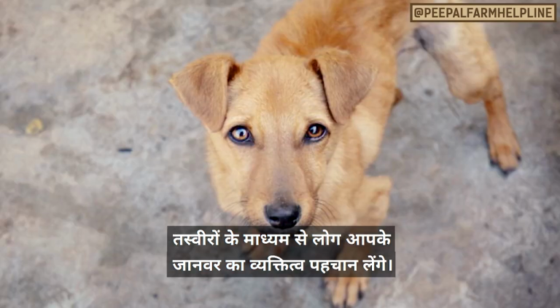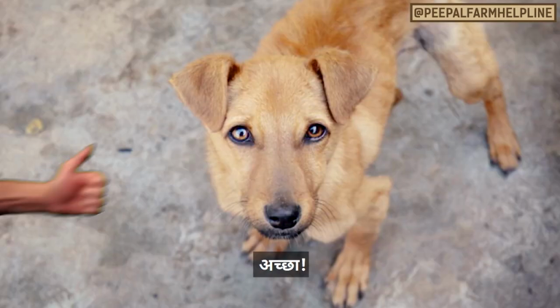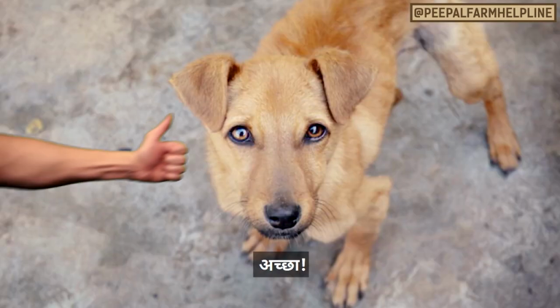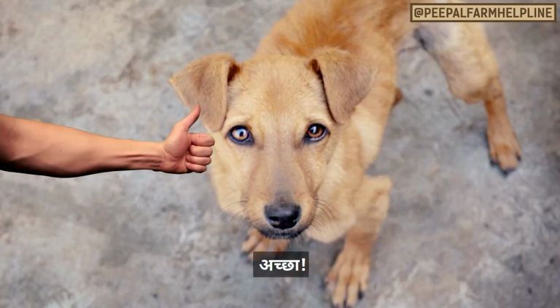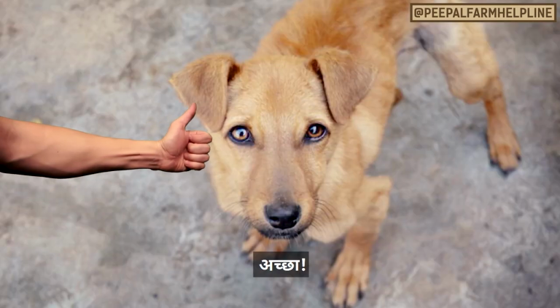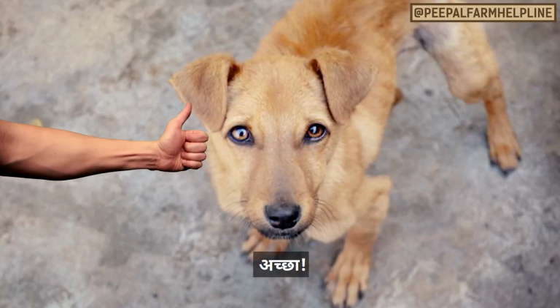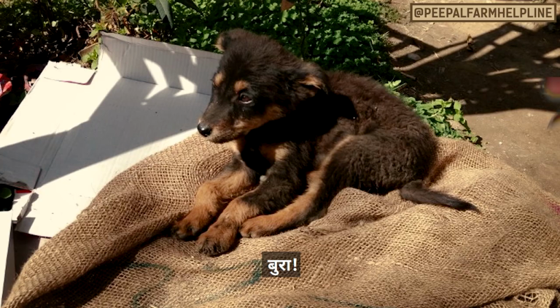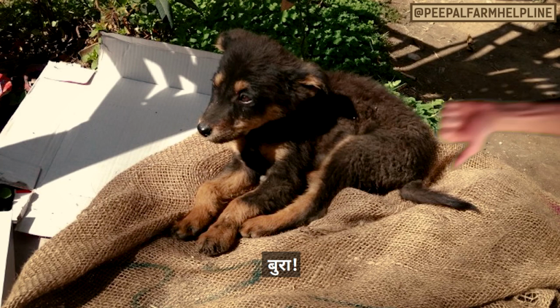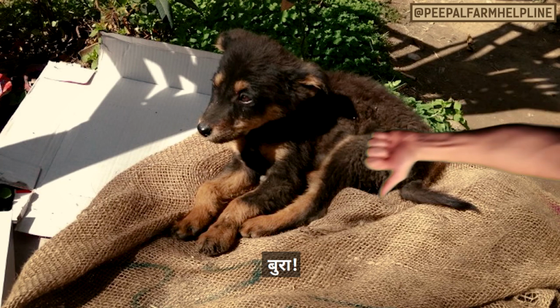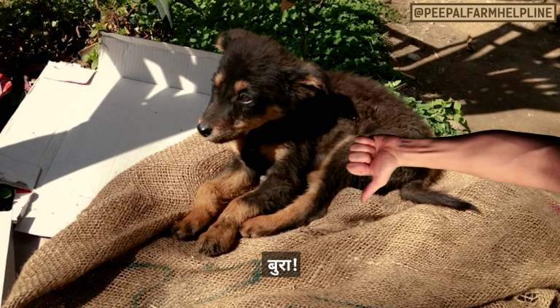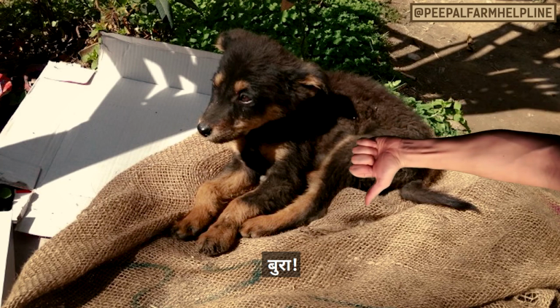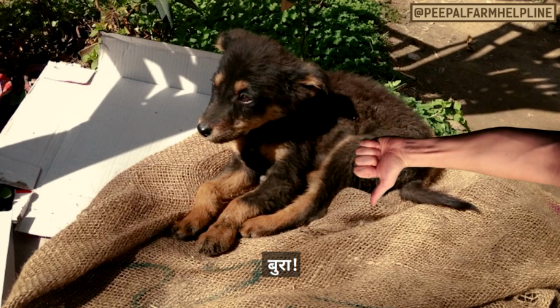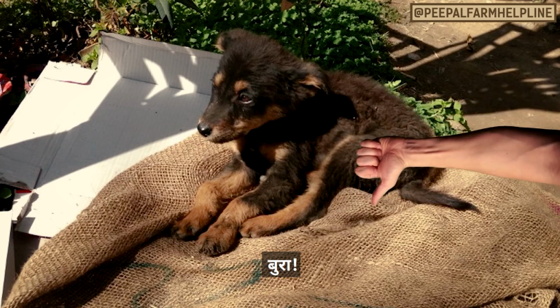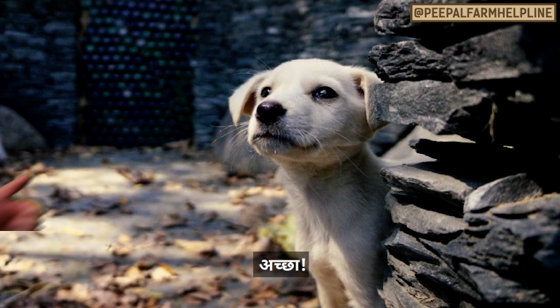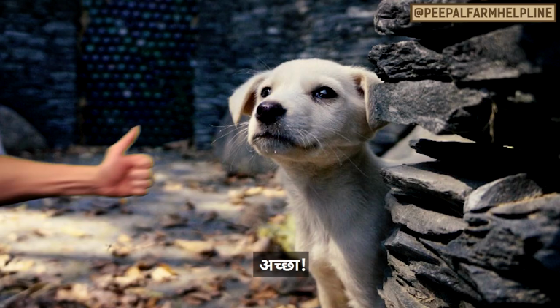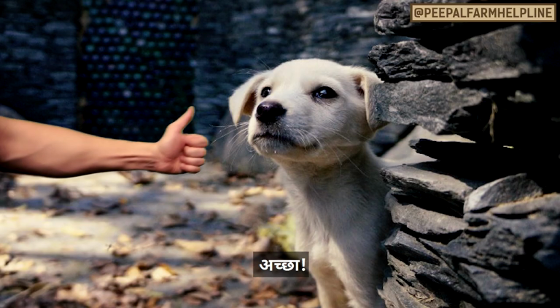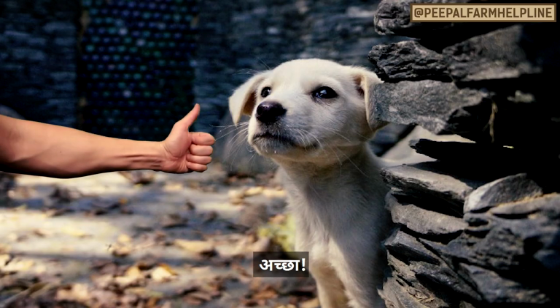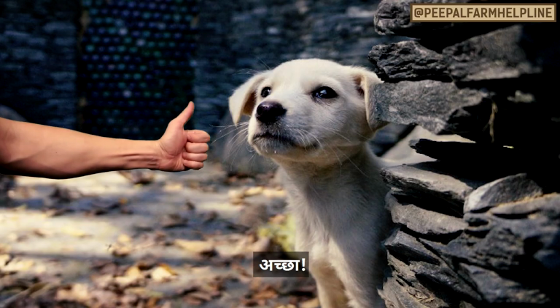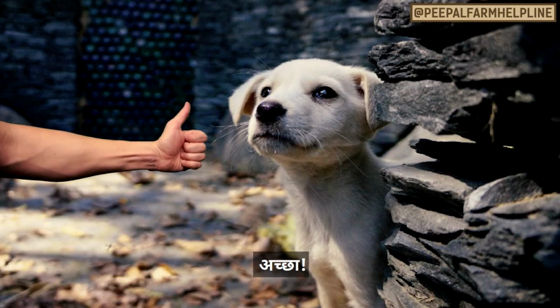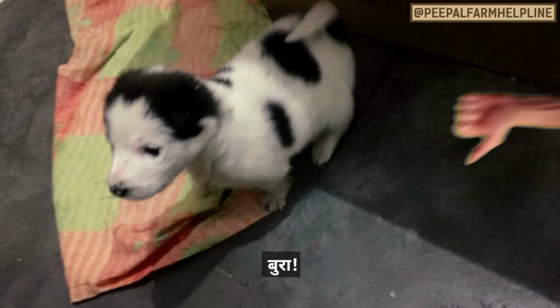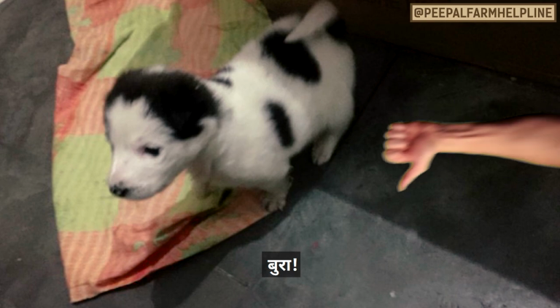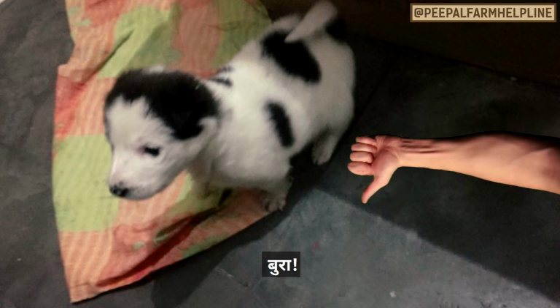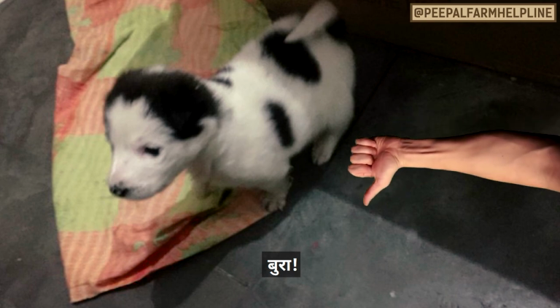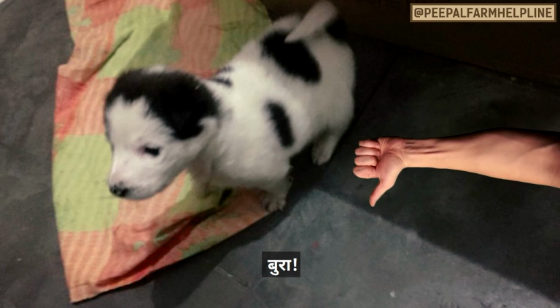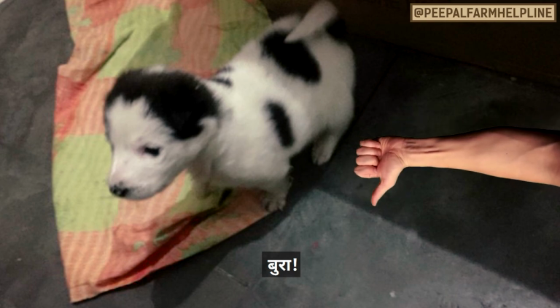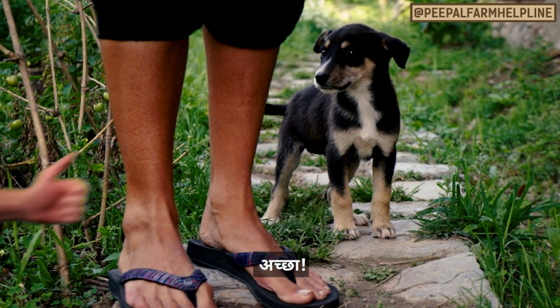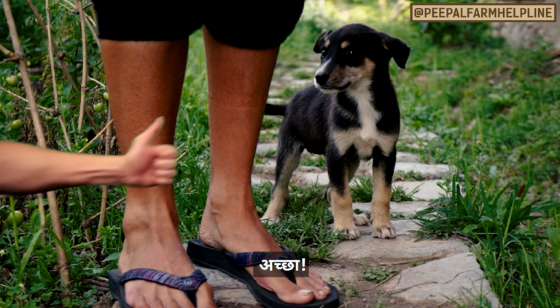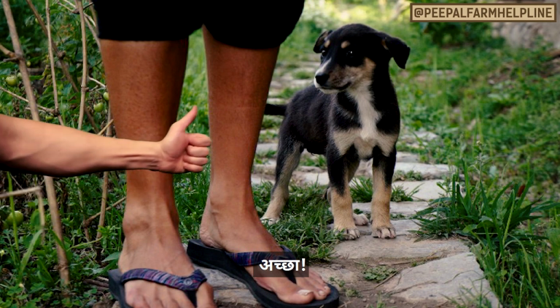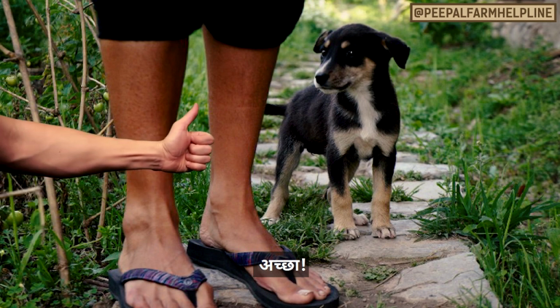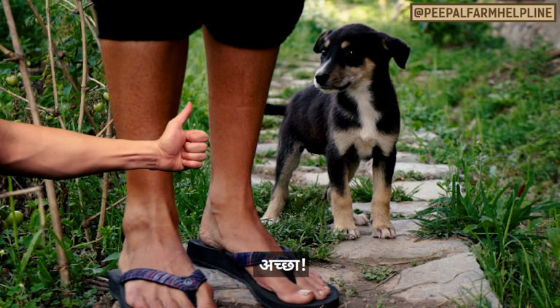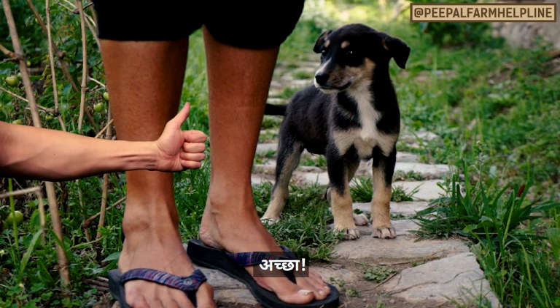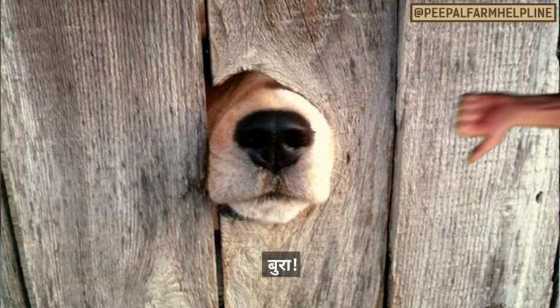Here are examples of good and bad photos — good, bad, good, bad, good, bad — to illustrate what works and what doesn't.